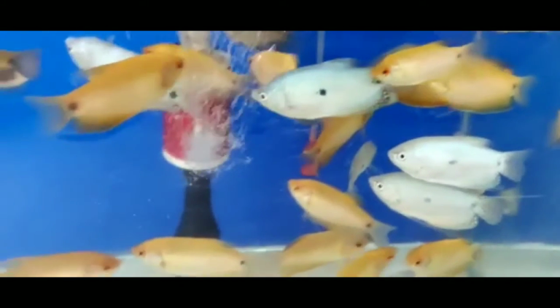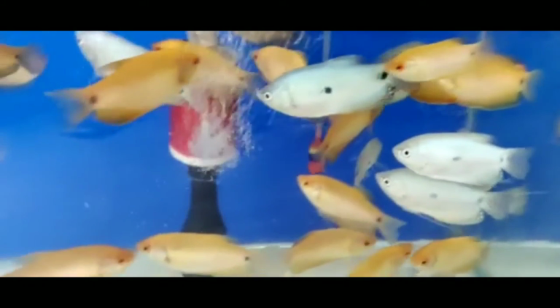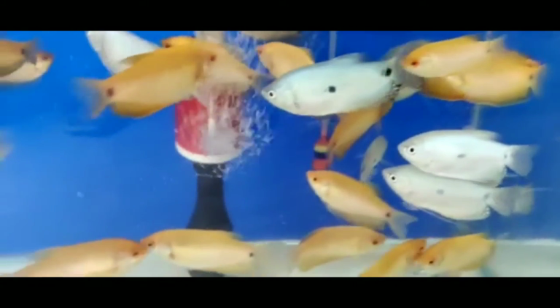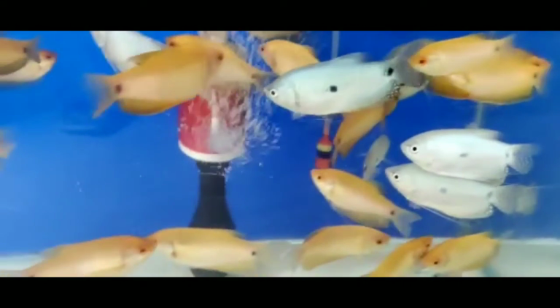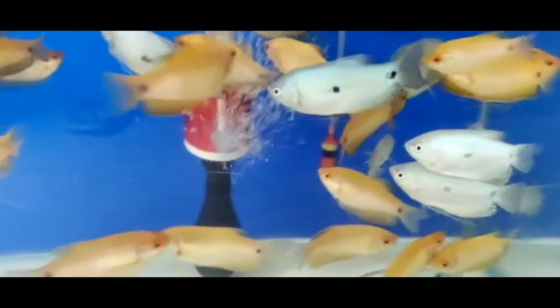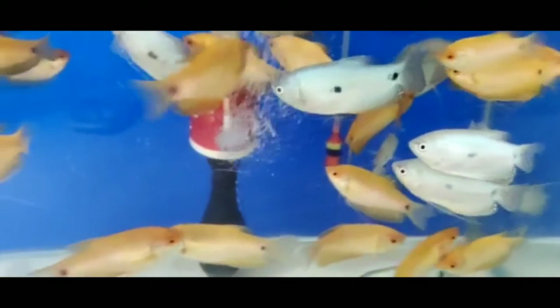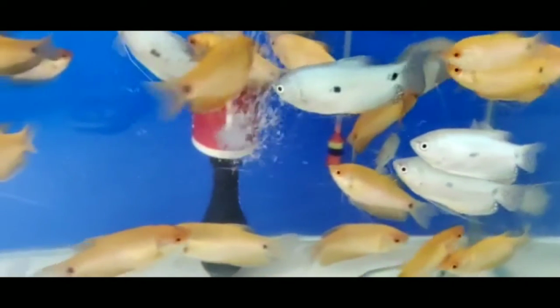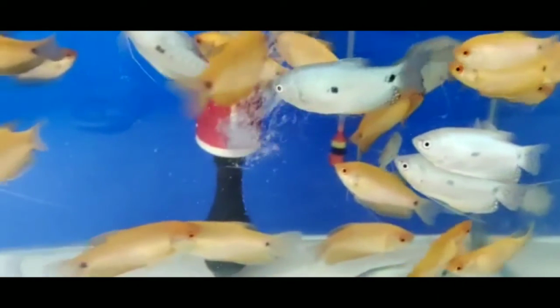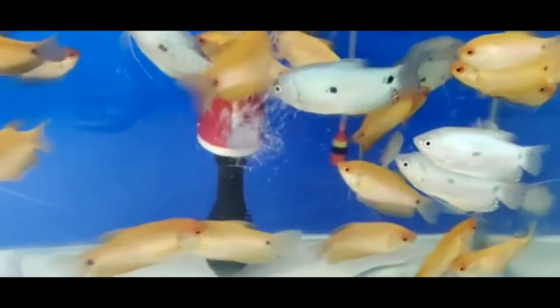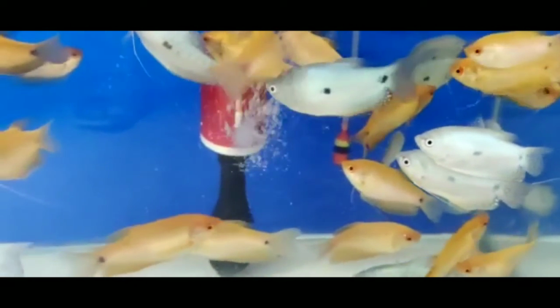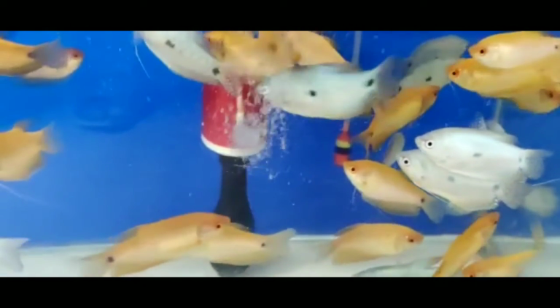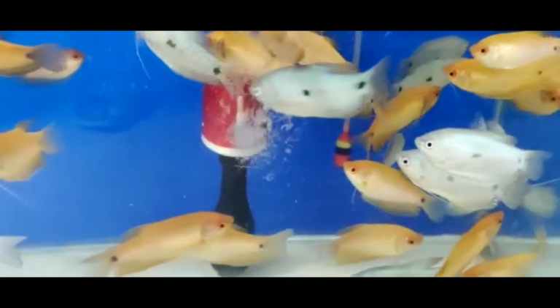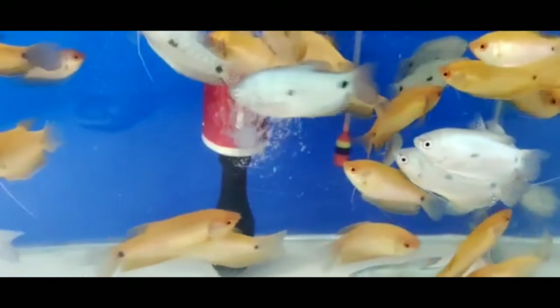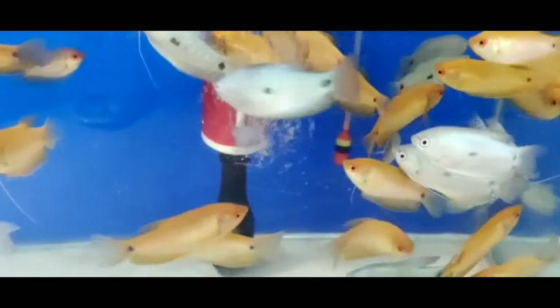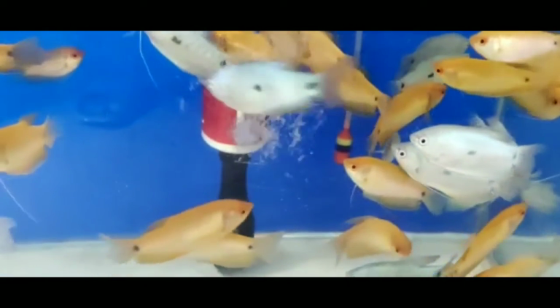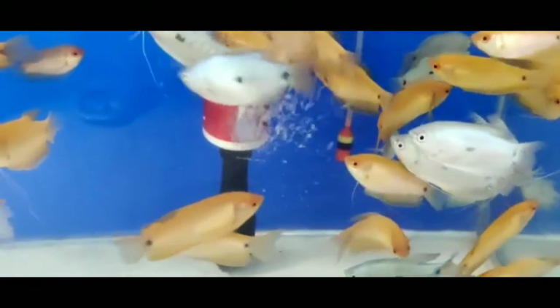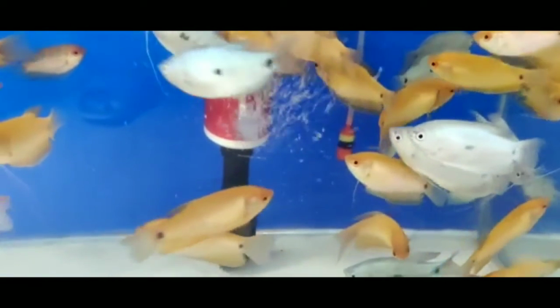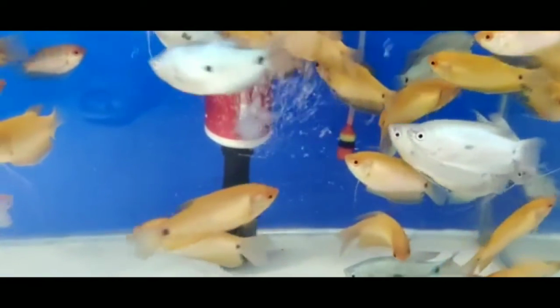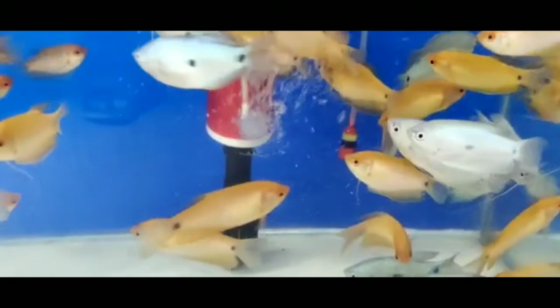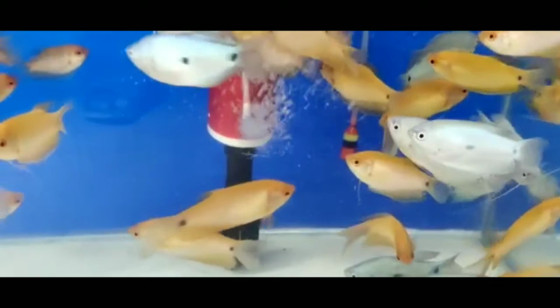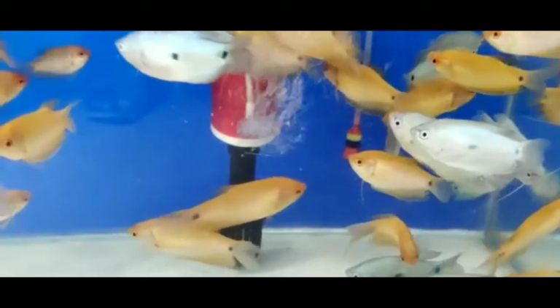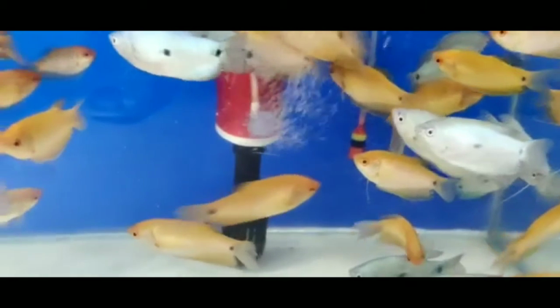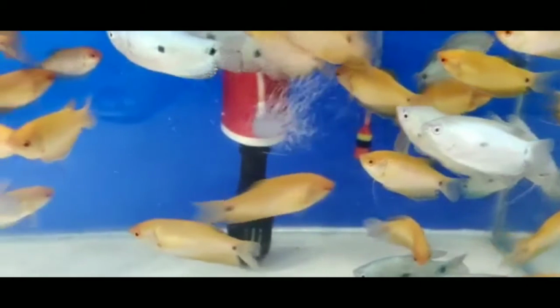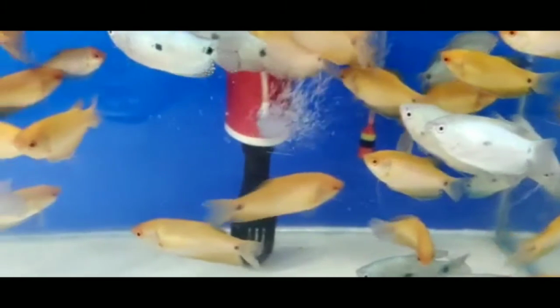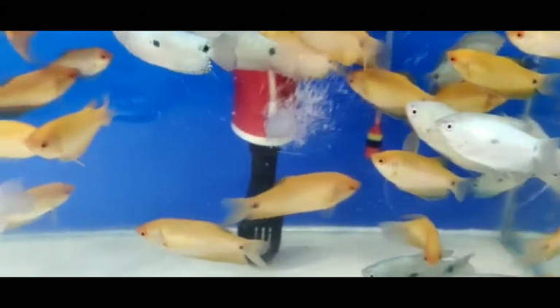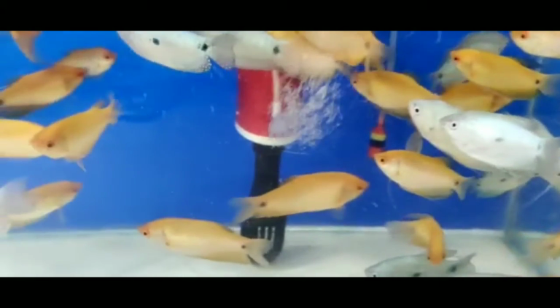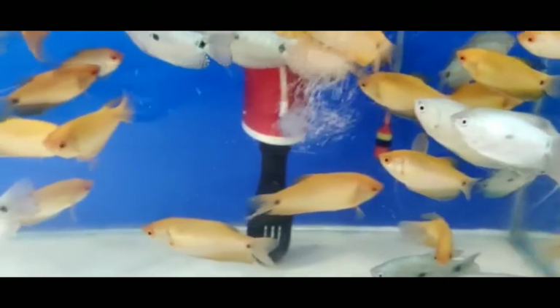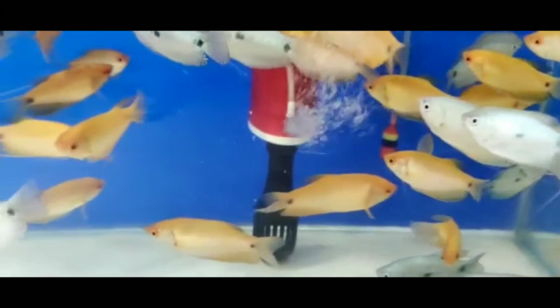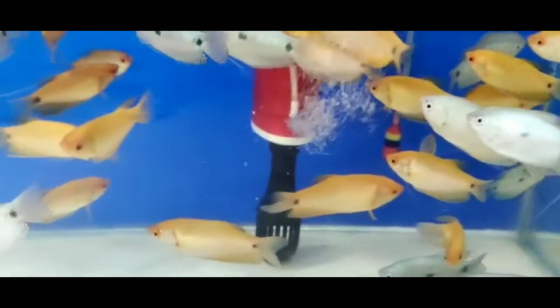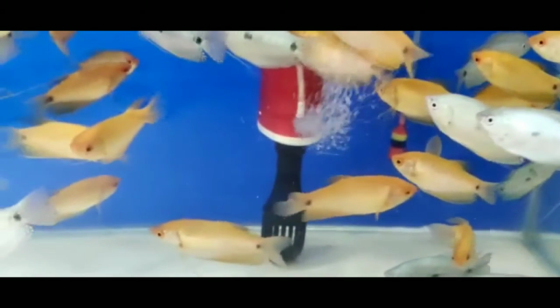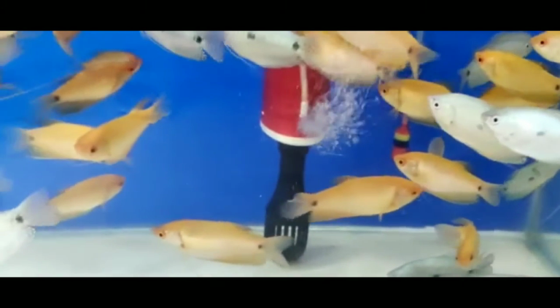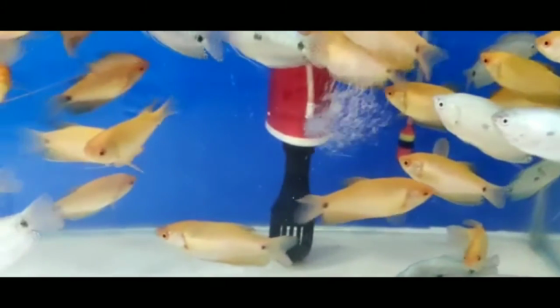This fish is a good fish. Please tell us about this fish. We will call this fish. This is a great video.